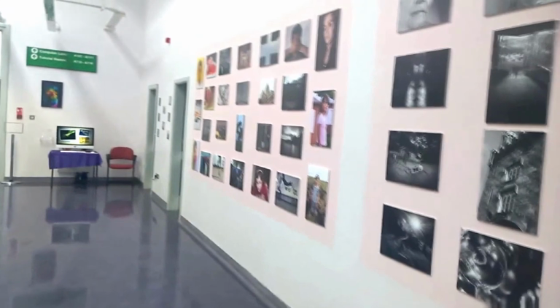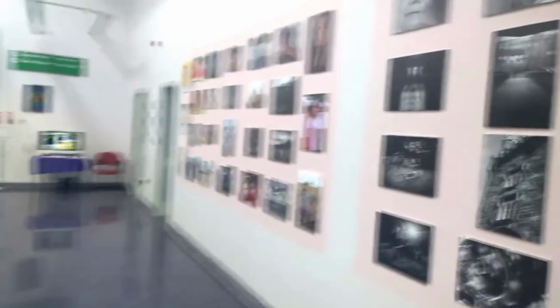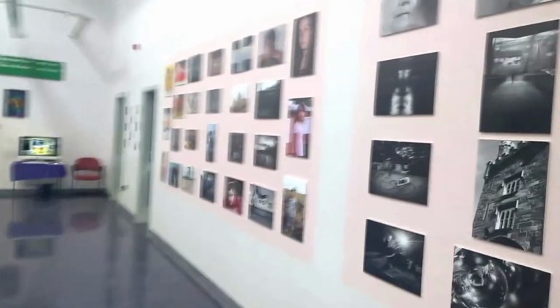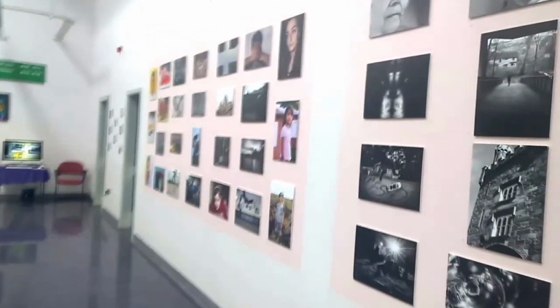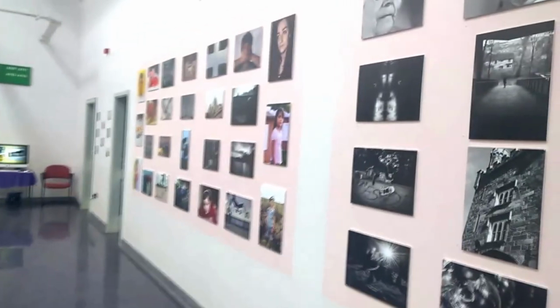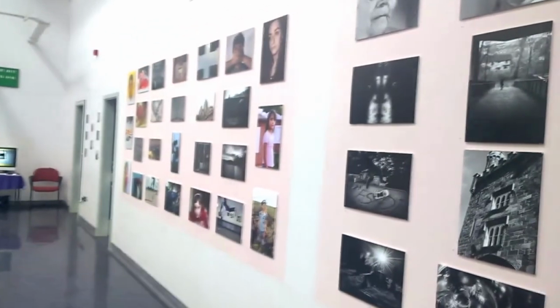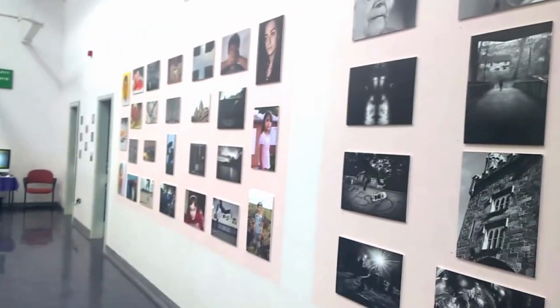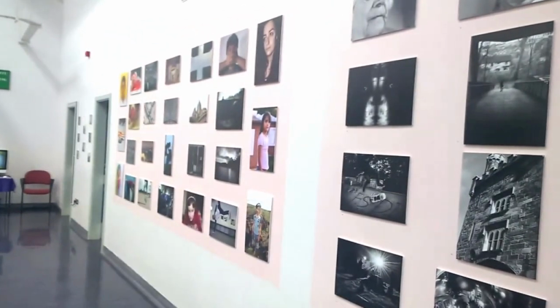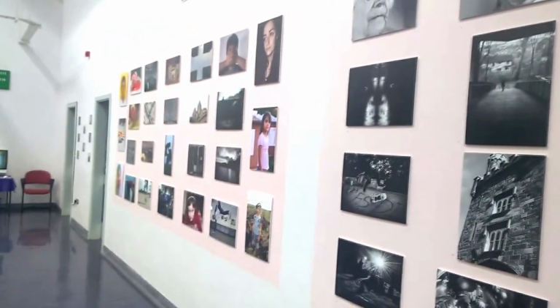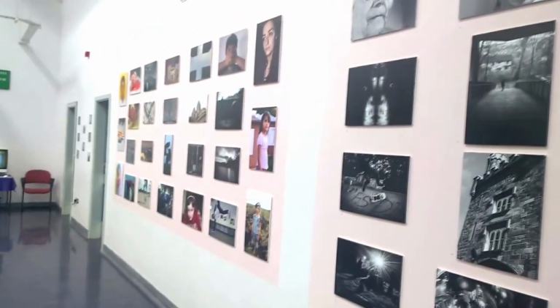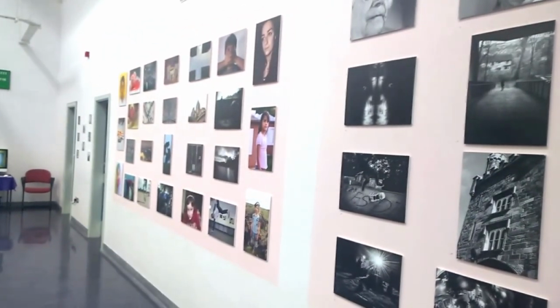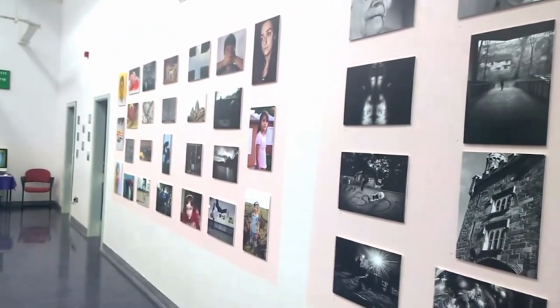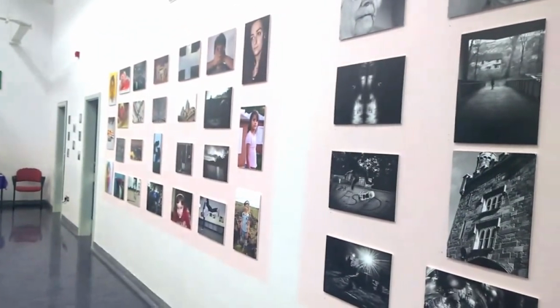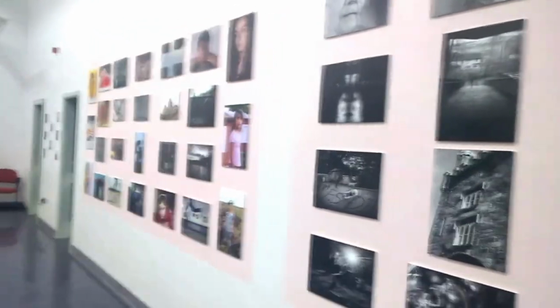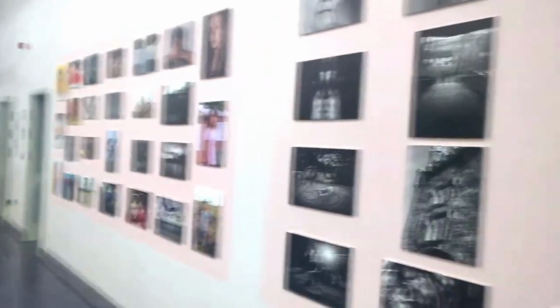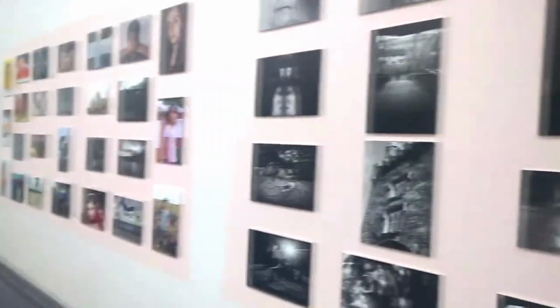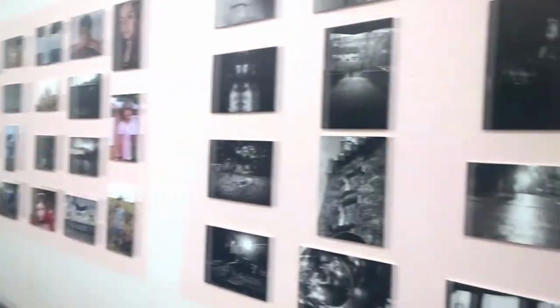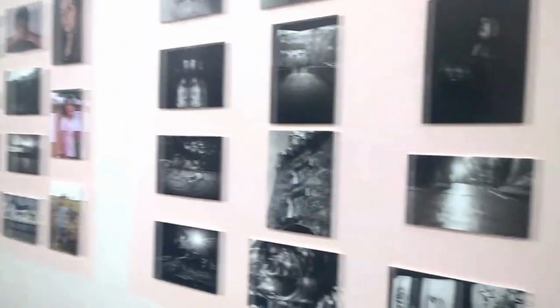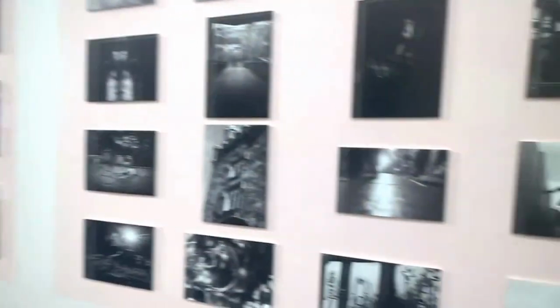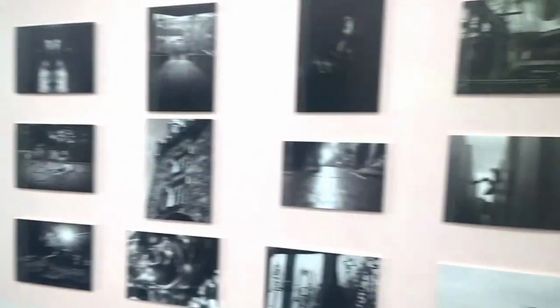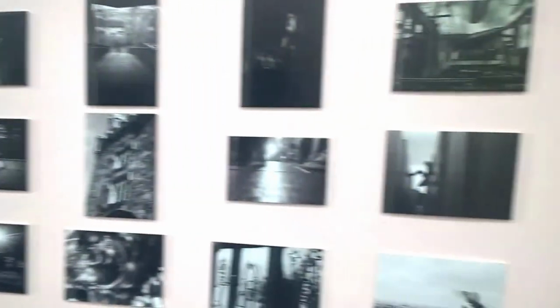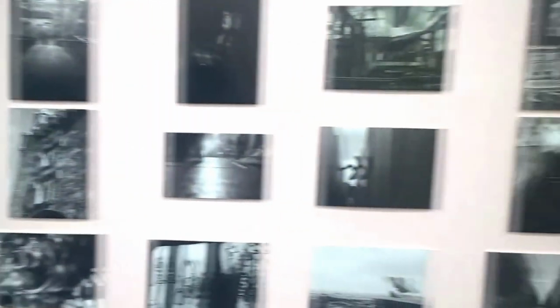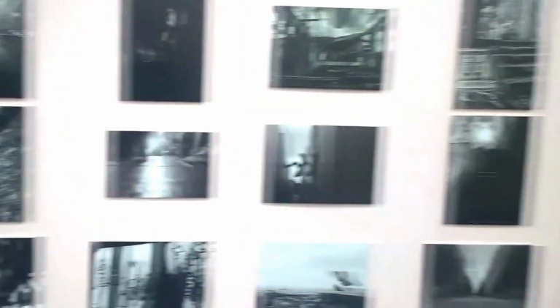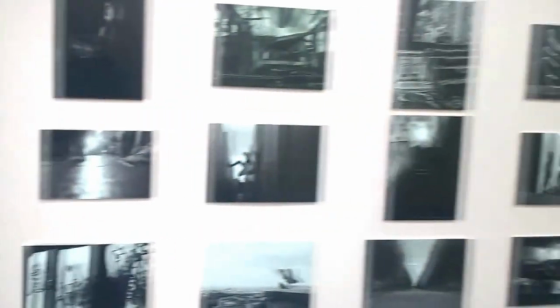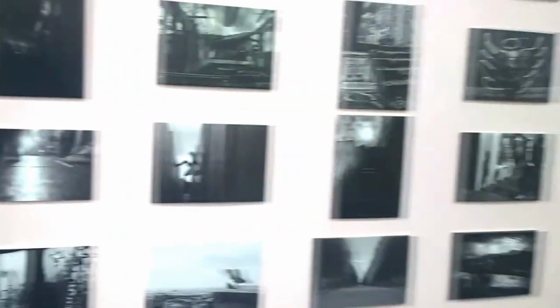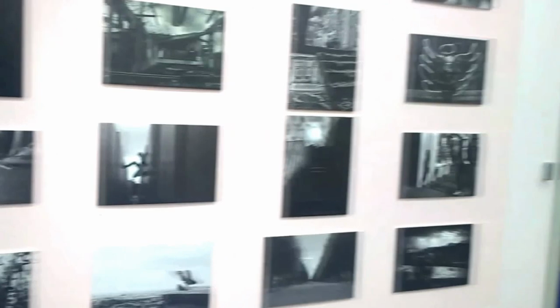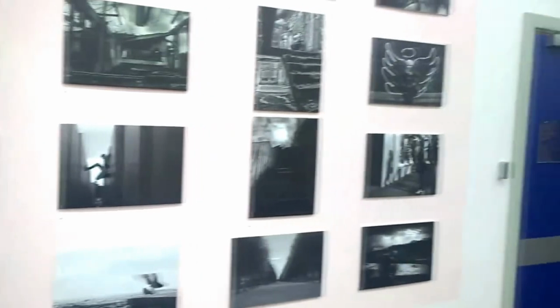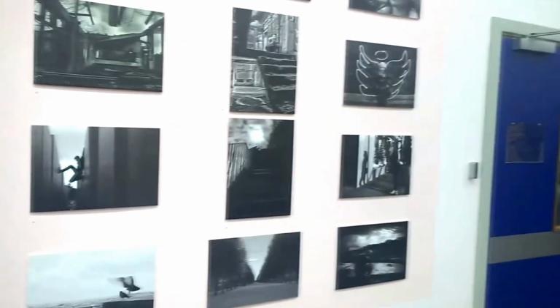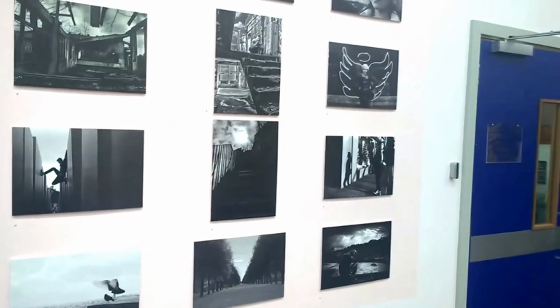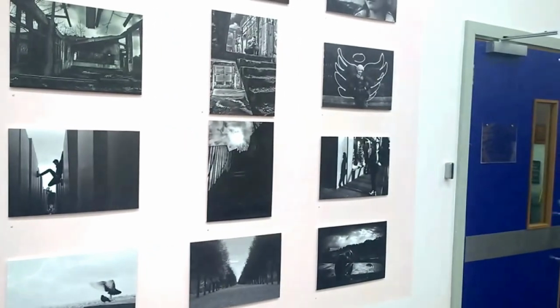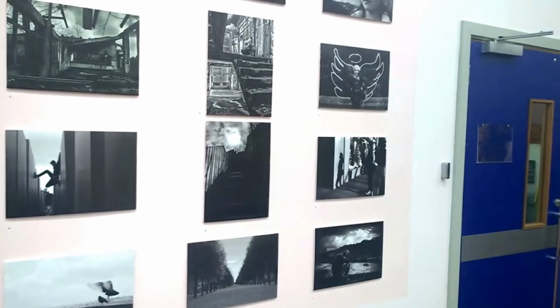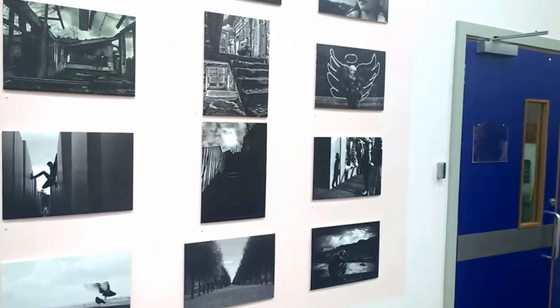Stuff to see and immerse in if you walk the hallway and stand for a moment, looking at stuff that might appeal to you — people, faces, places, and motion.